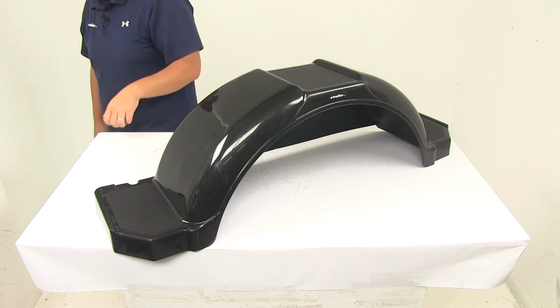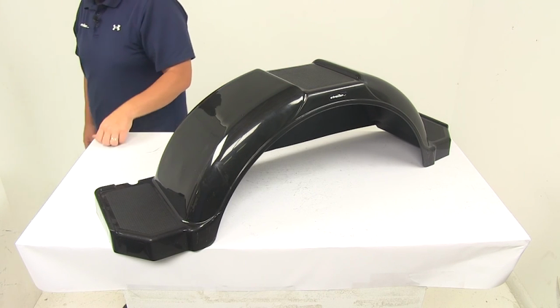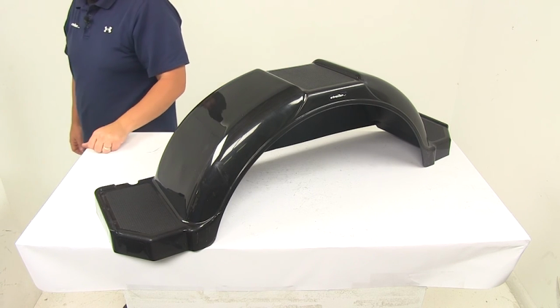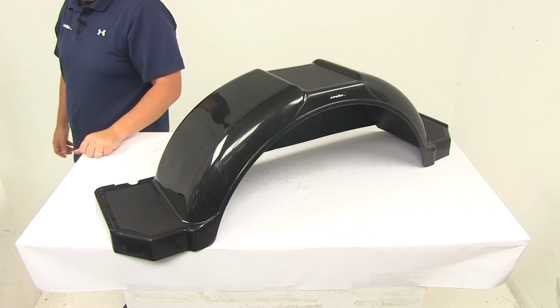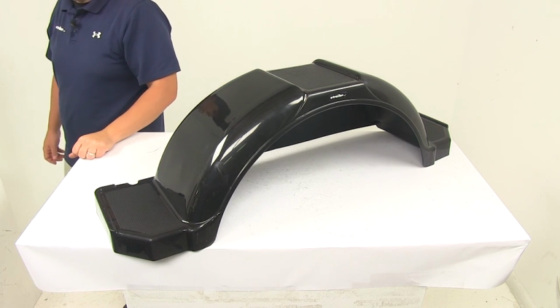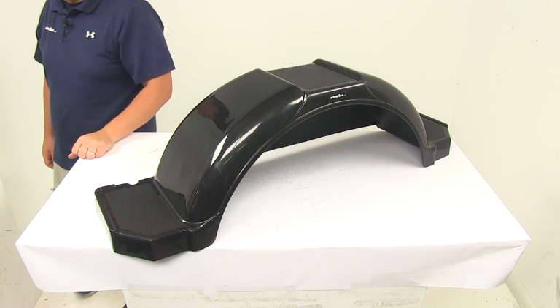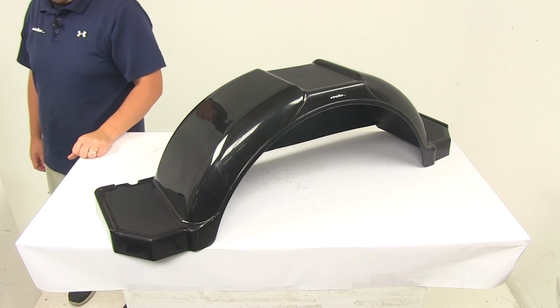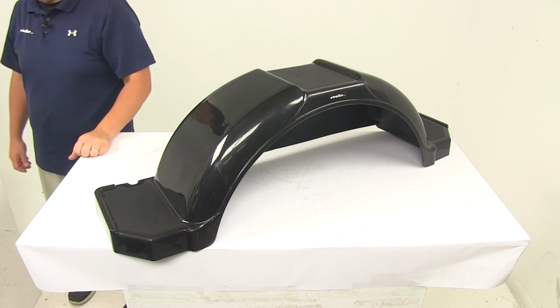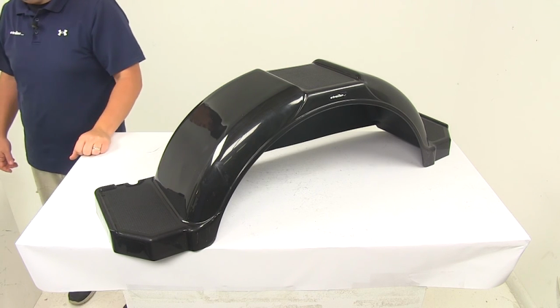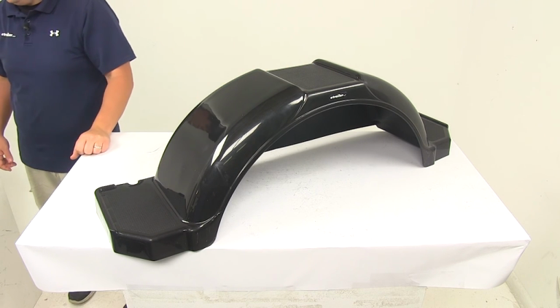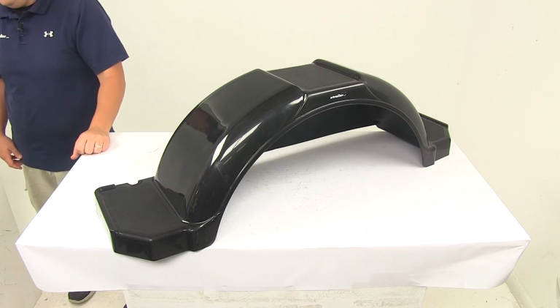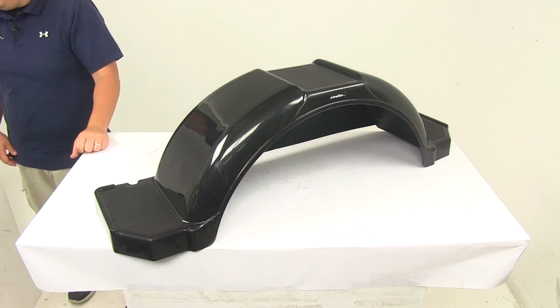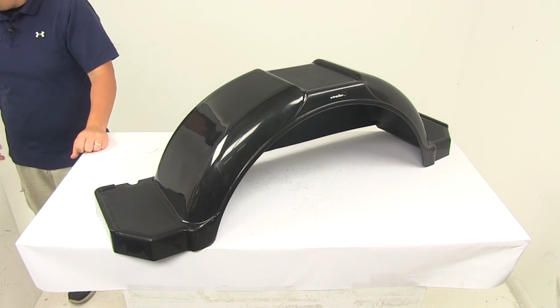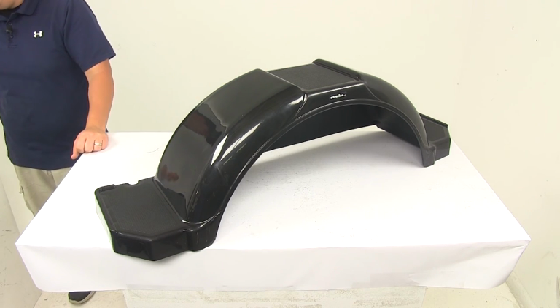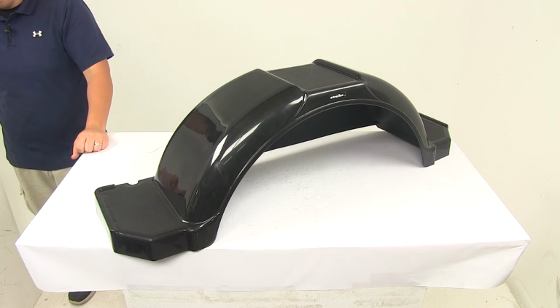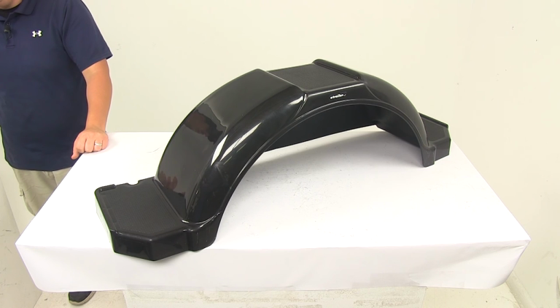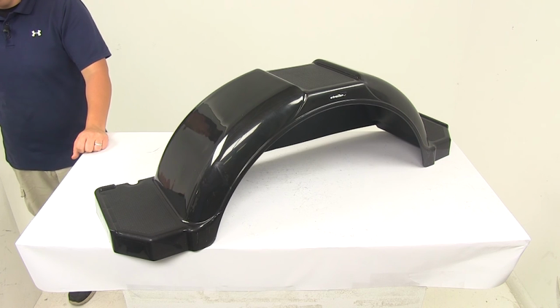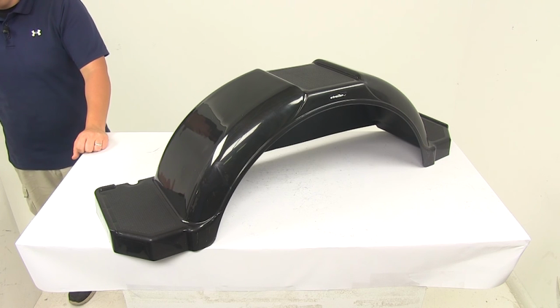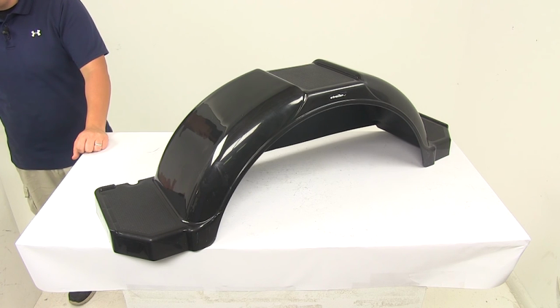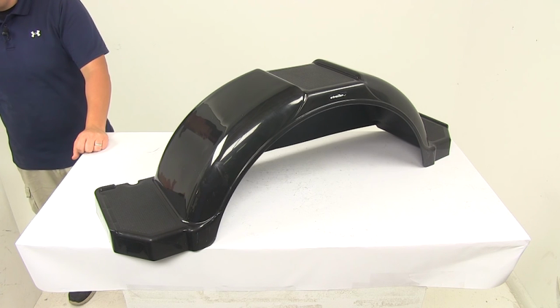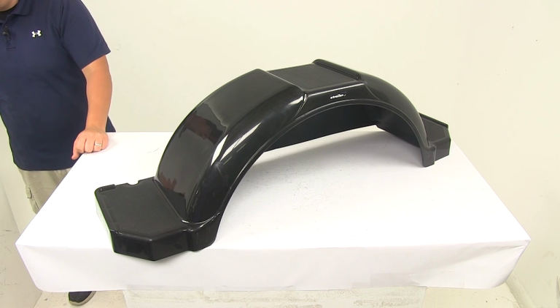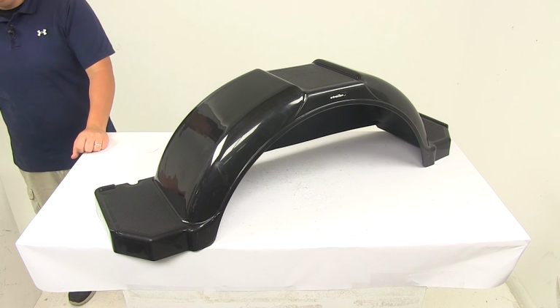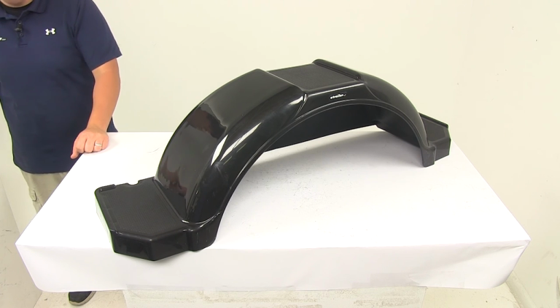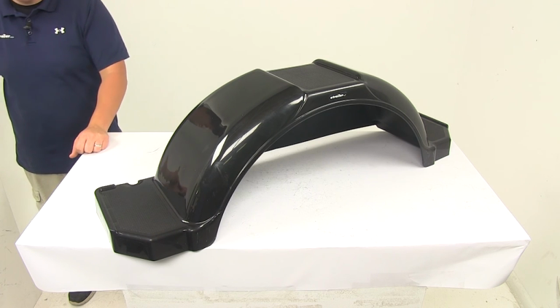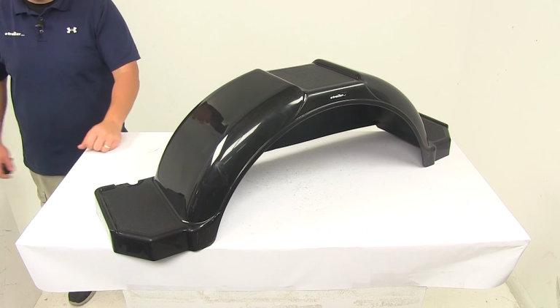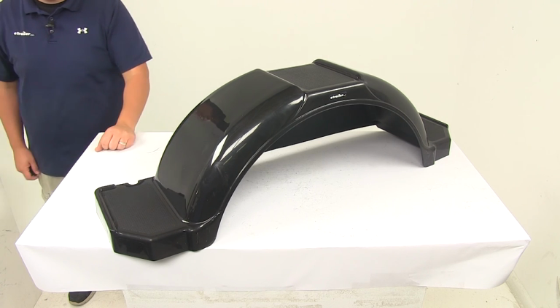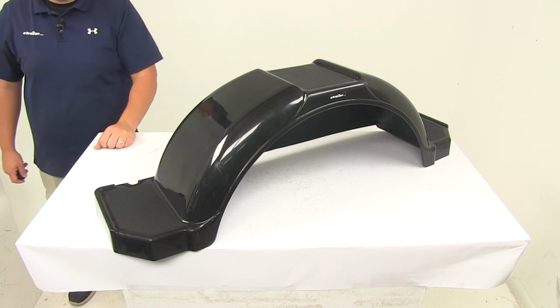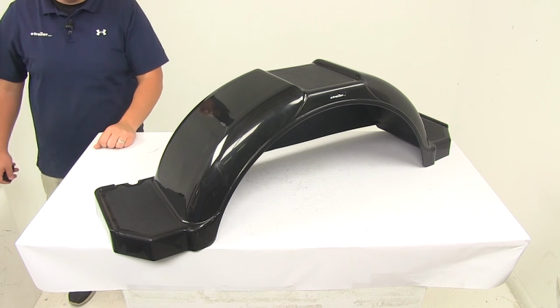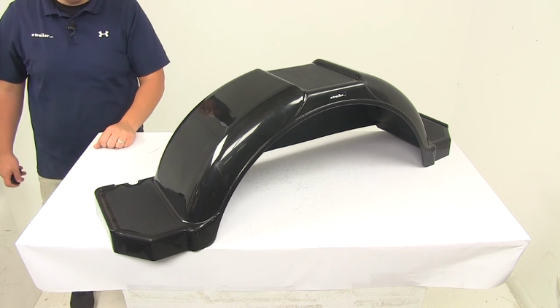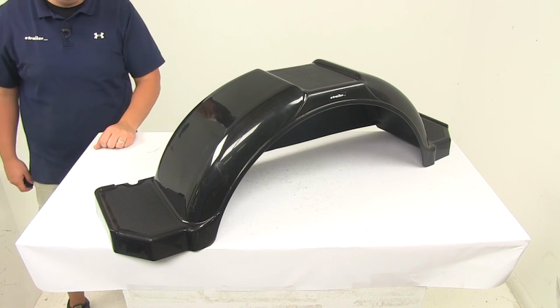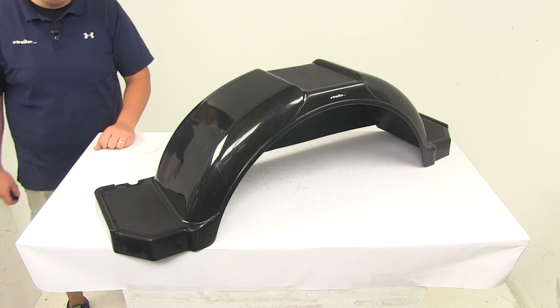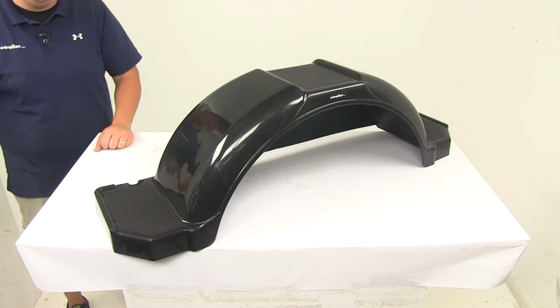That's going to do it for today's look at the CE Smith Single Axle Trailer Fender with Top and Side Steps.